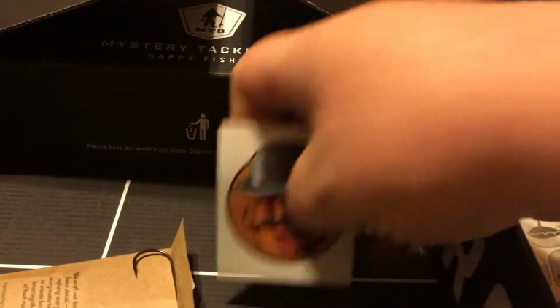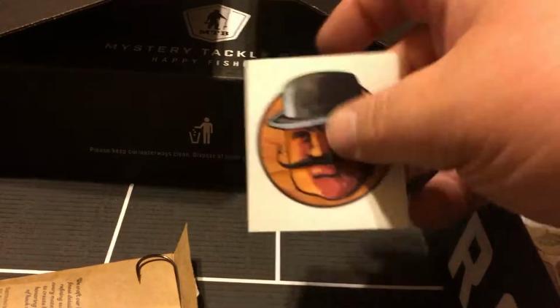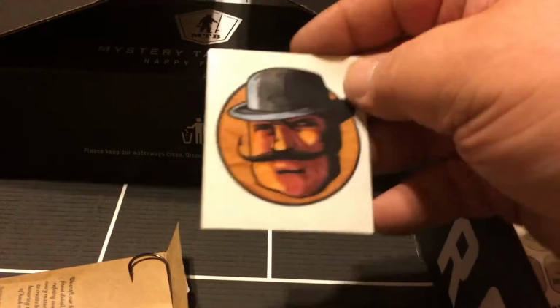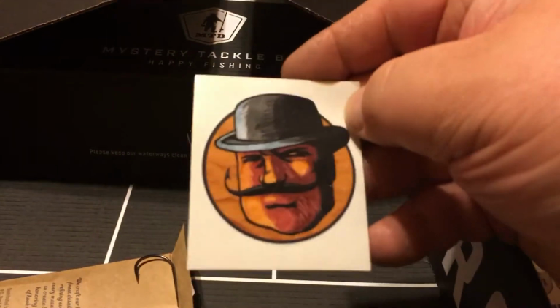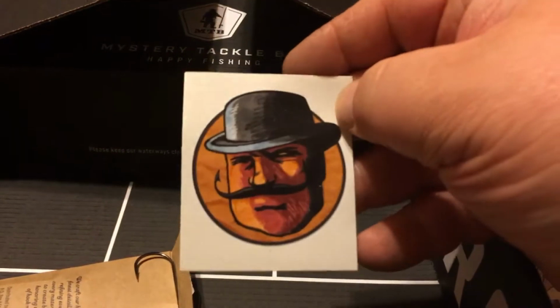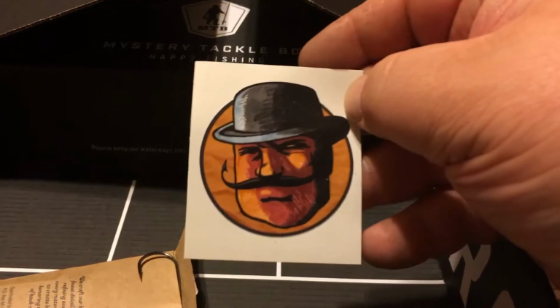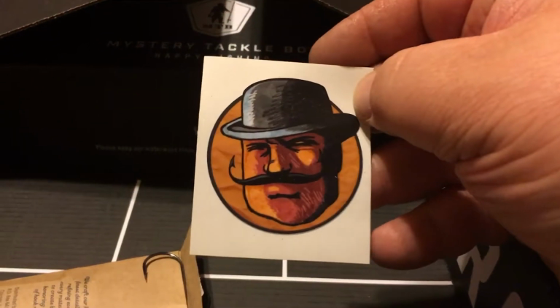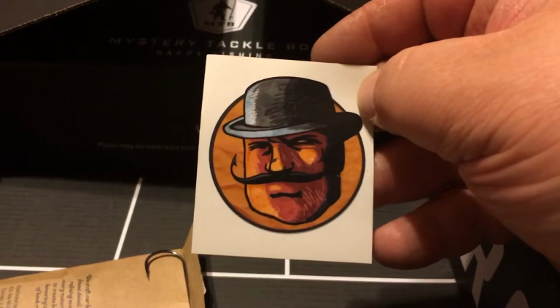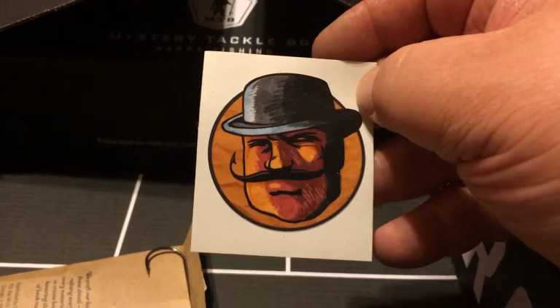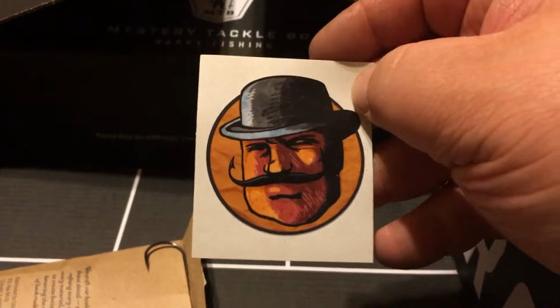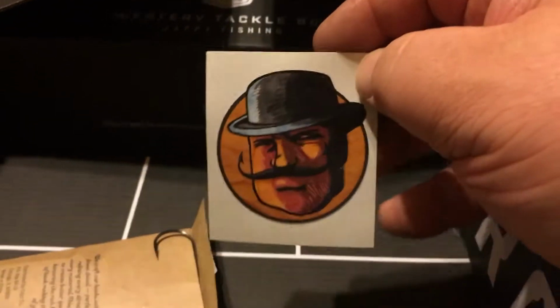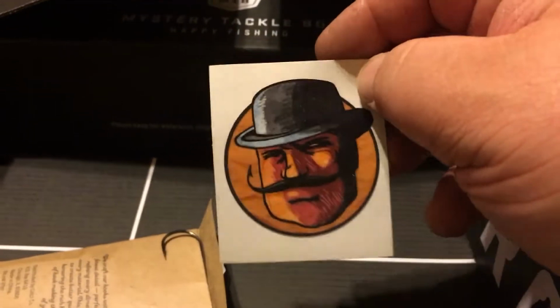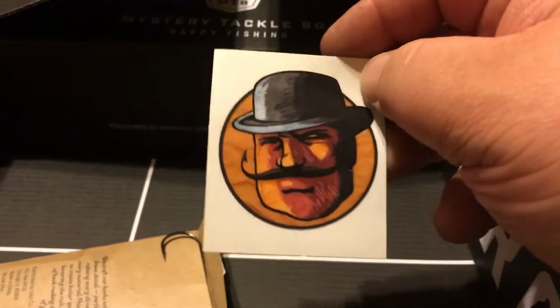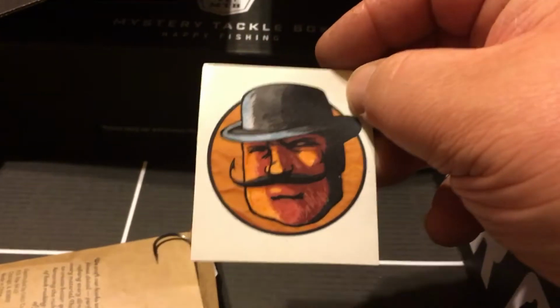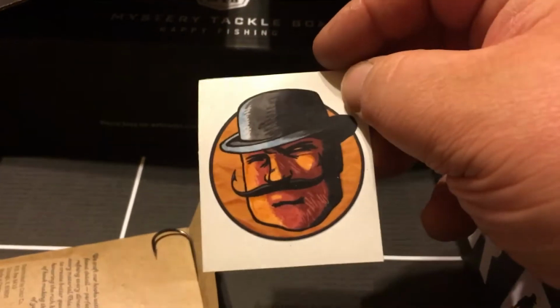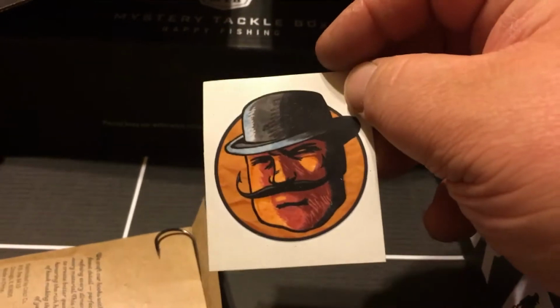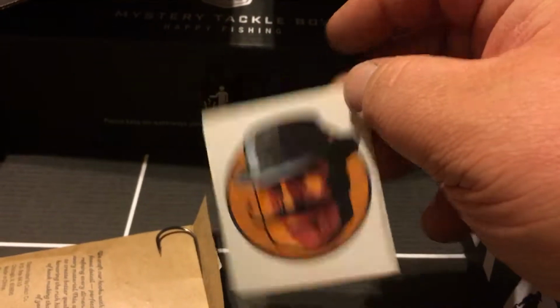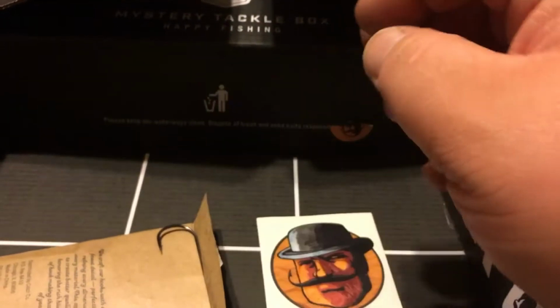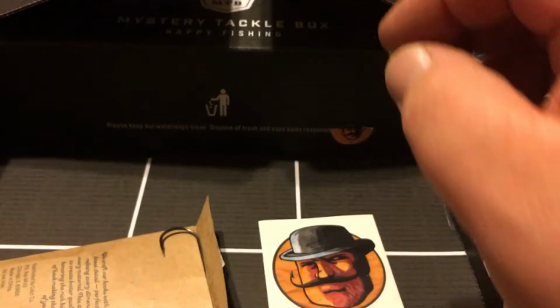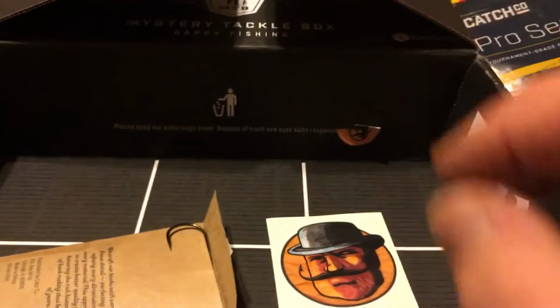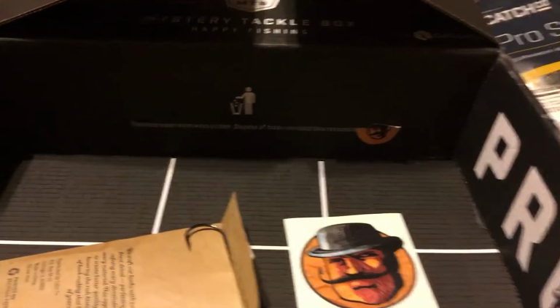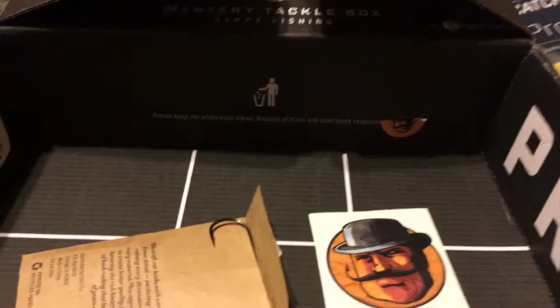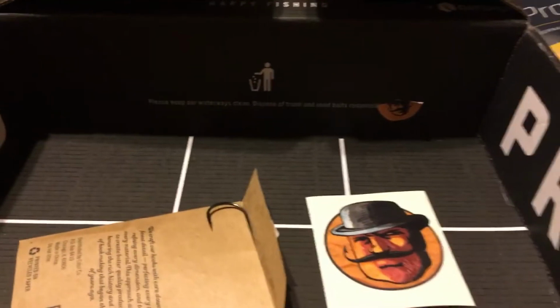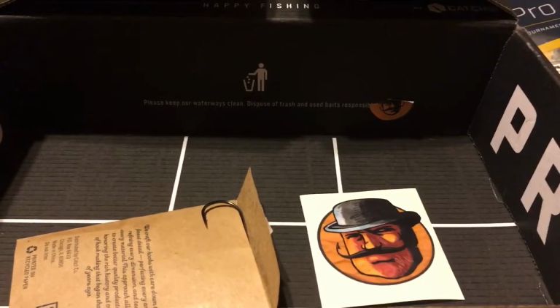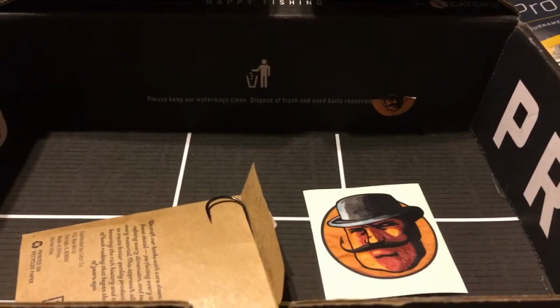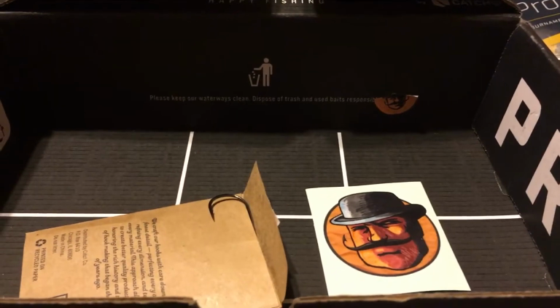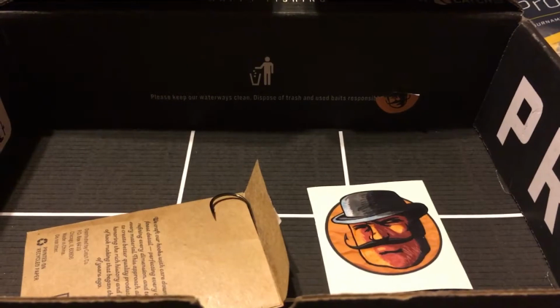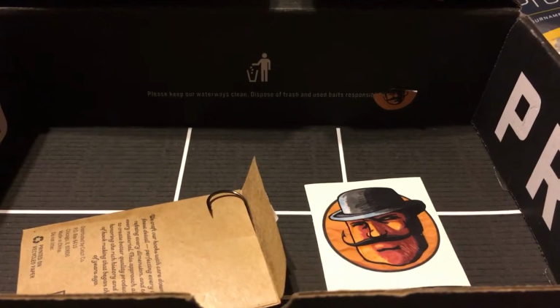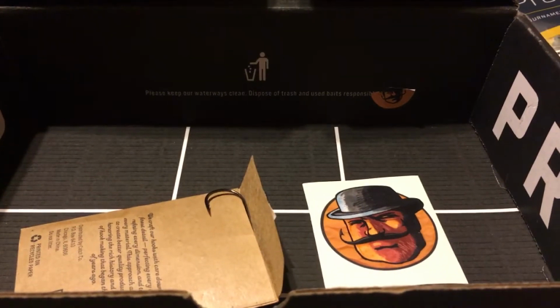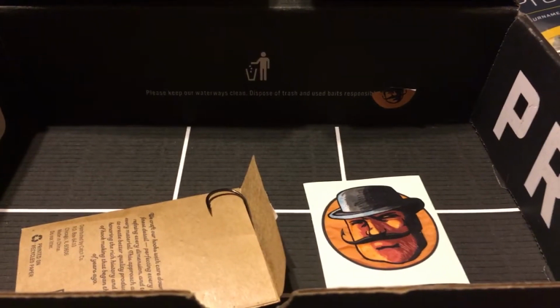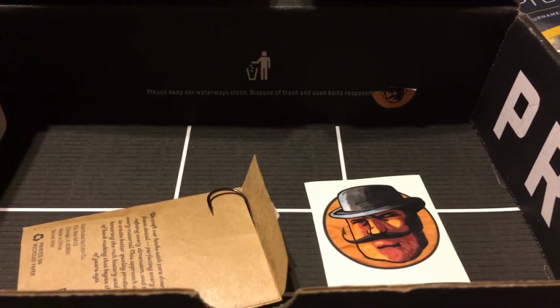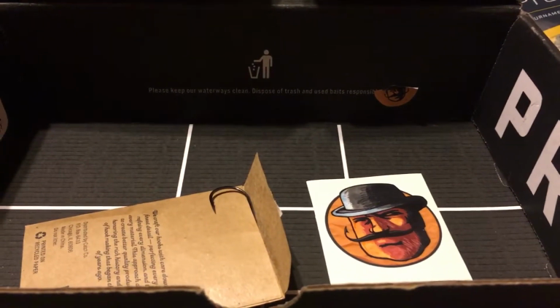Next we got from Lunker Hunt, an MTP sticker. Thanks for watching — like, comment, subscribe.